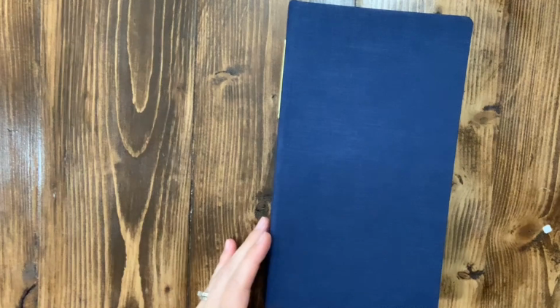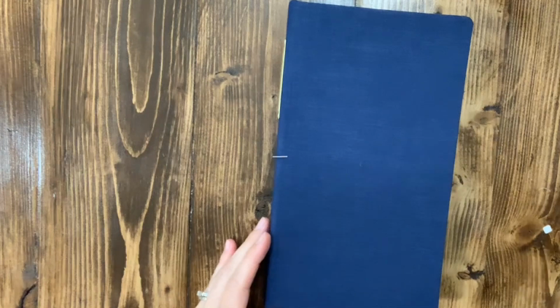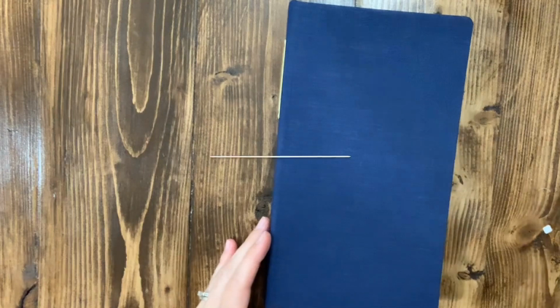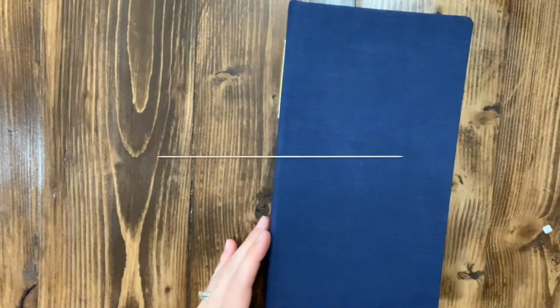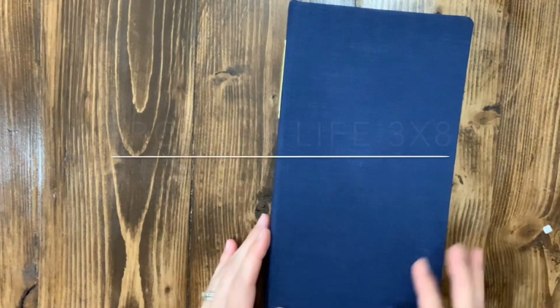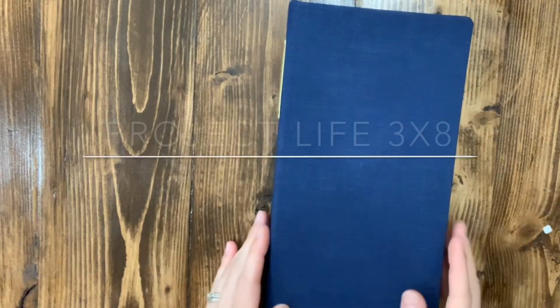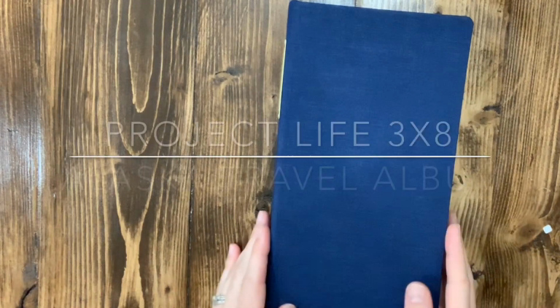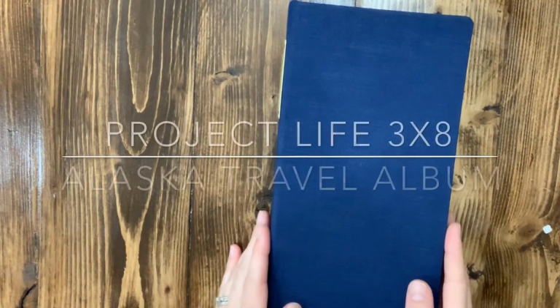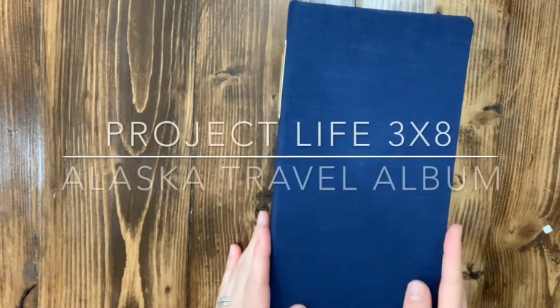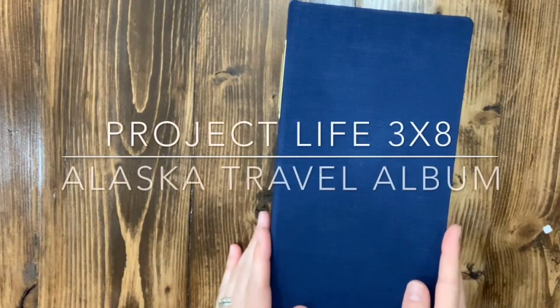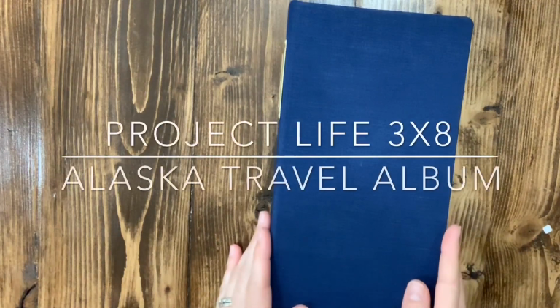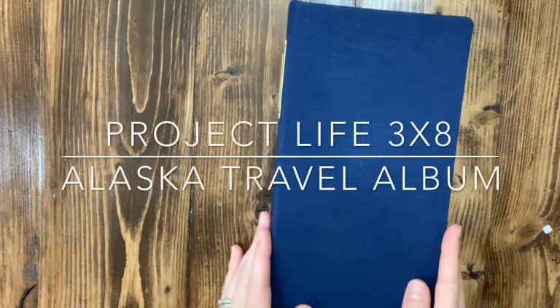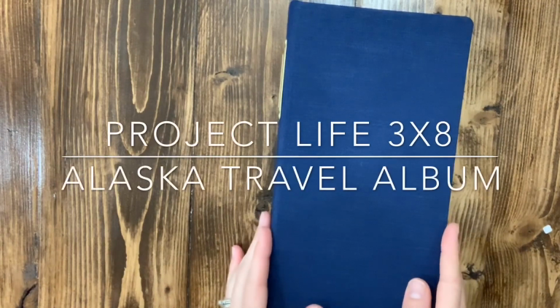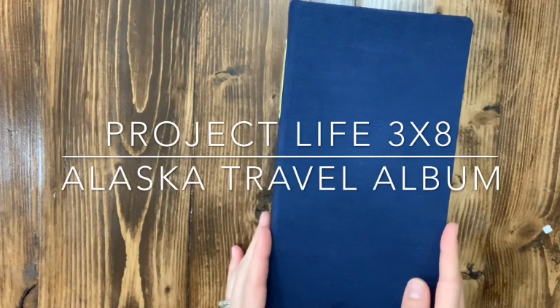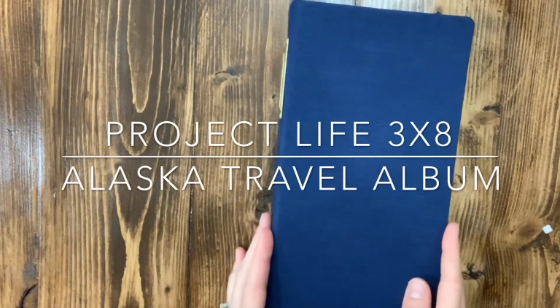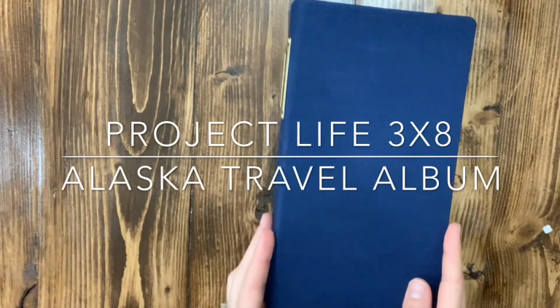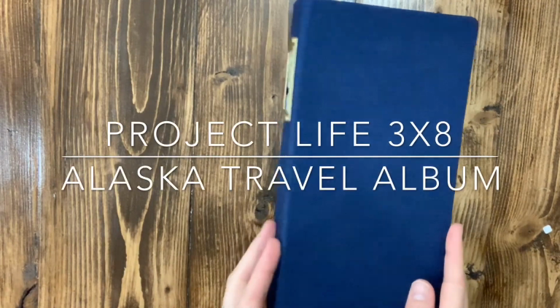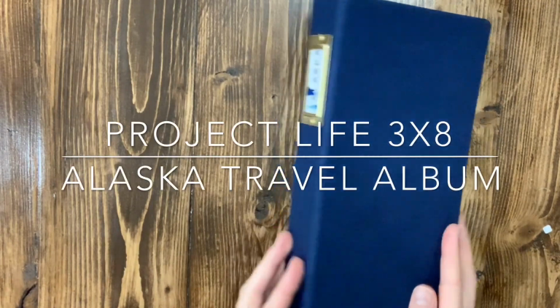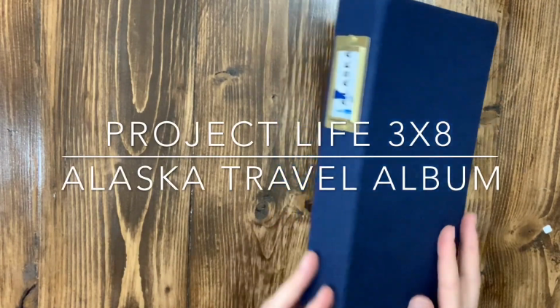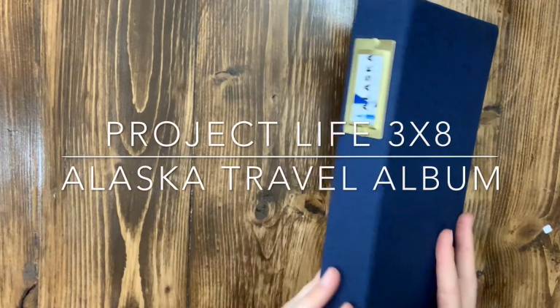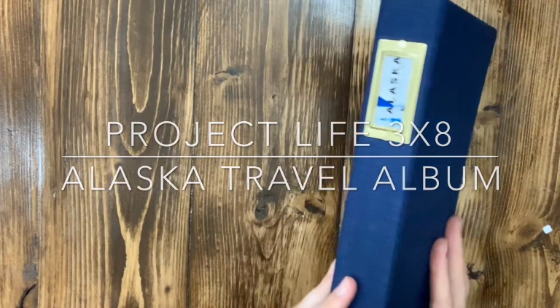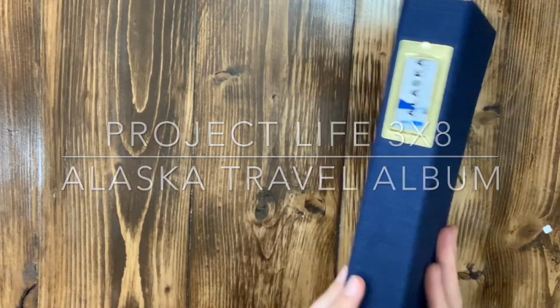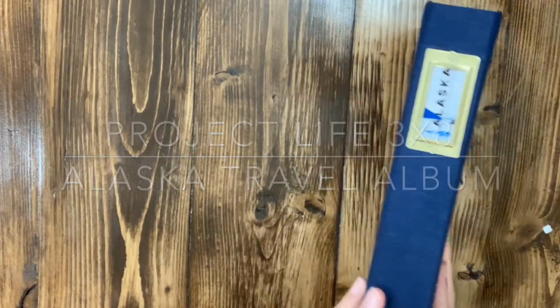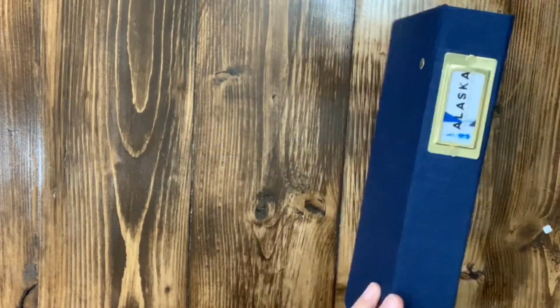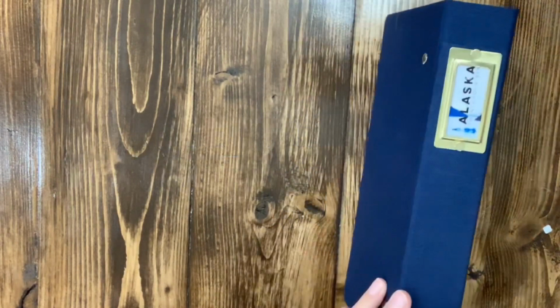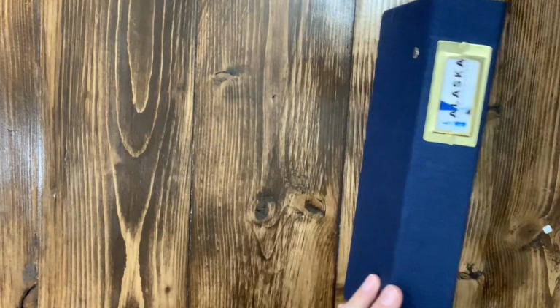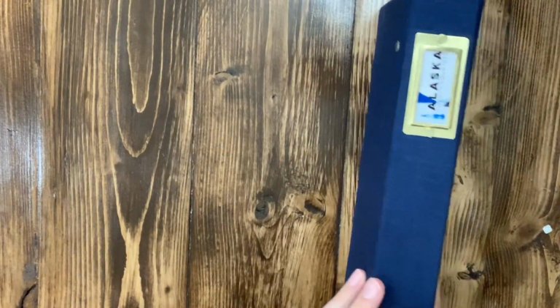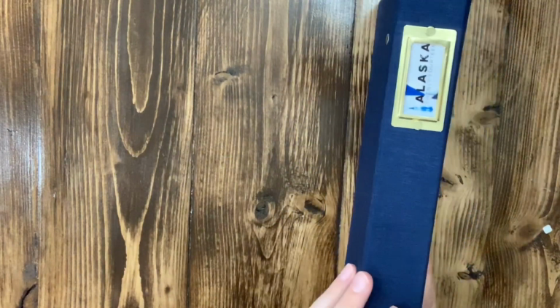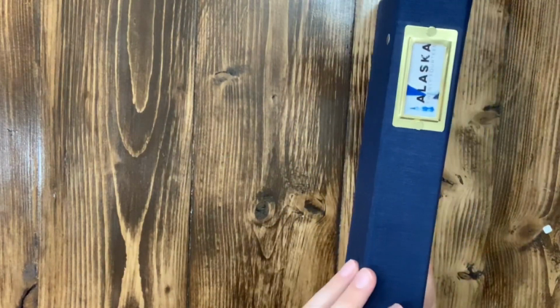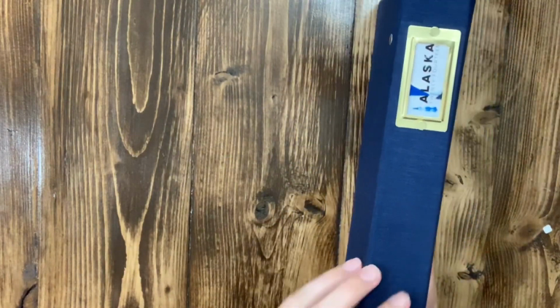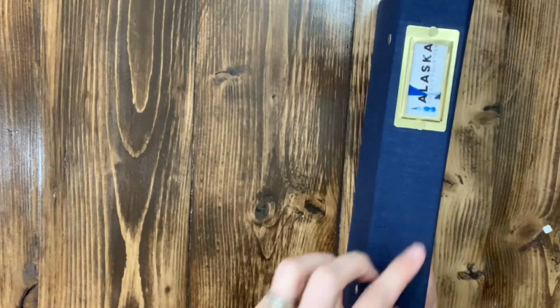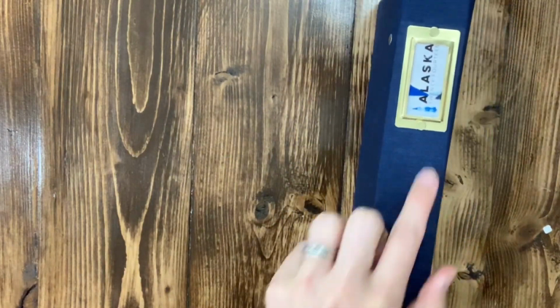Hey everybody! This is a quick video of my 3x8 Alaska trip.